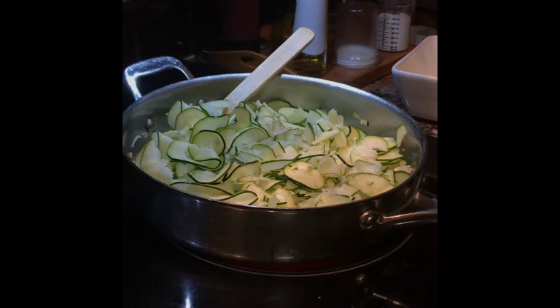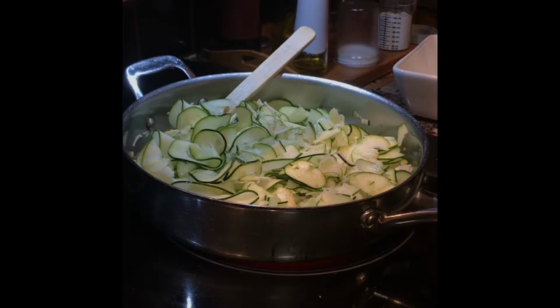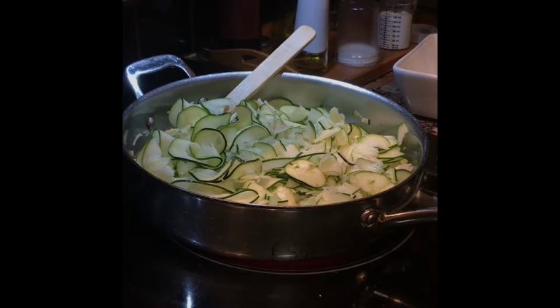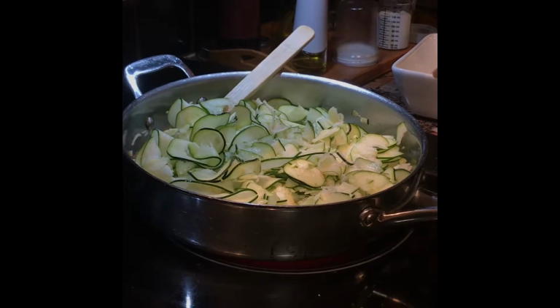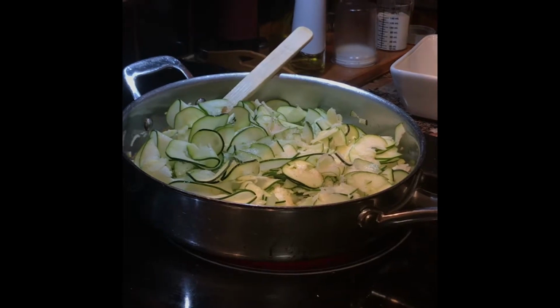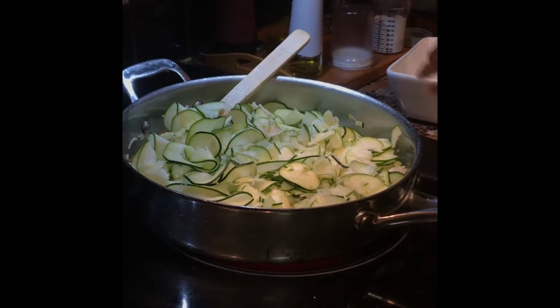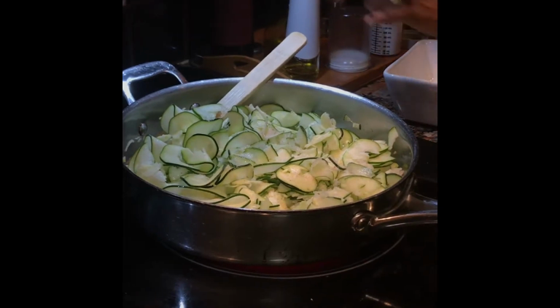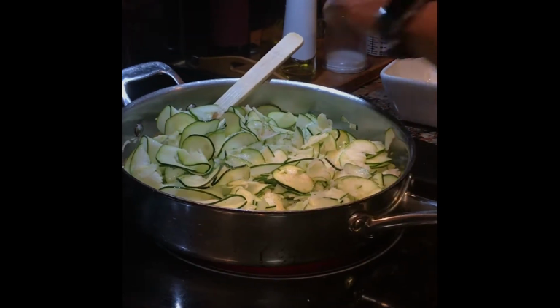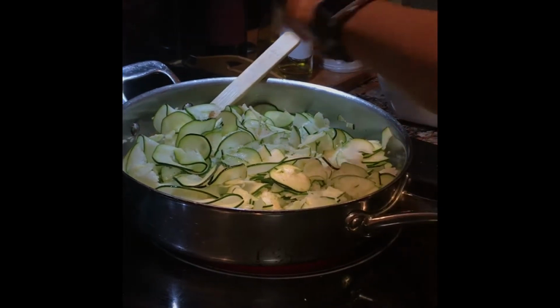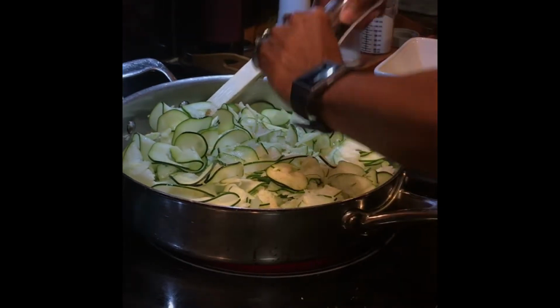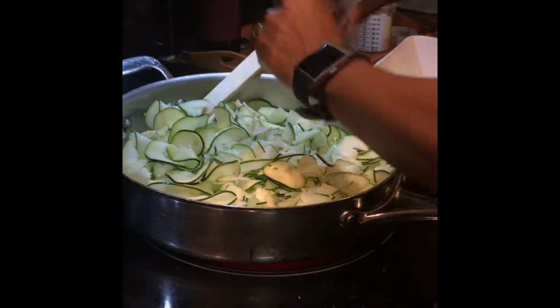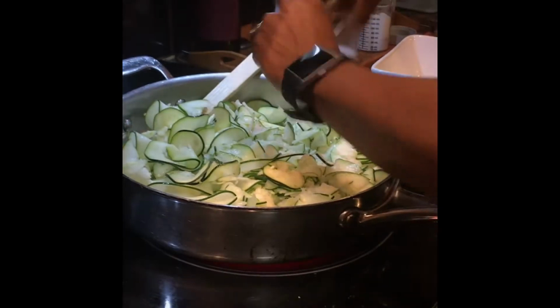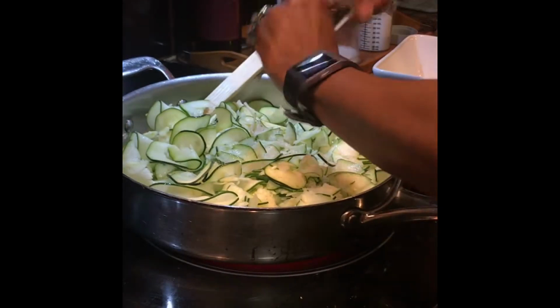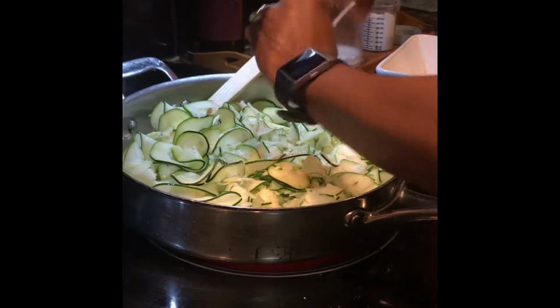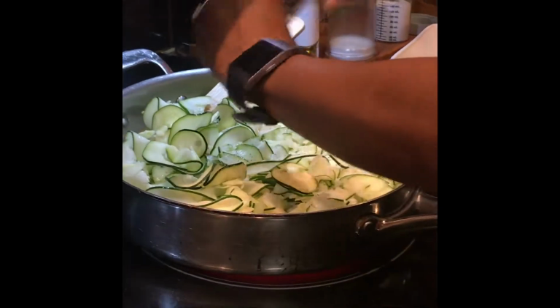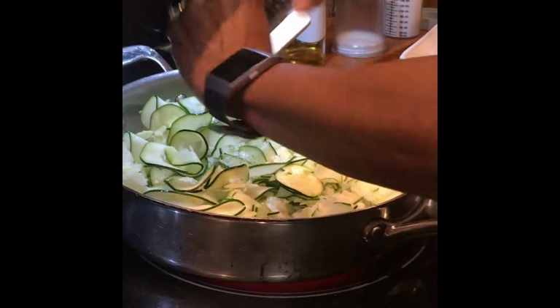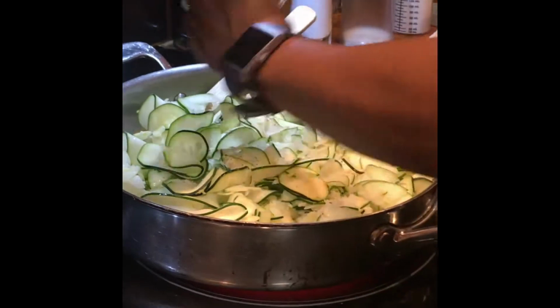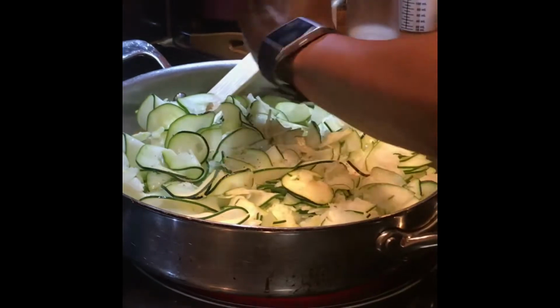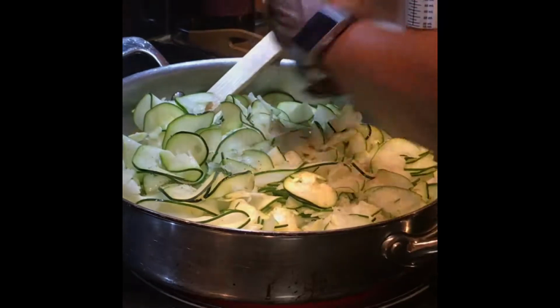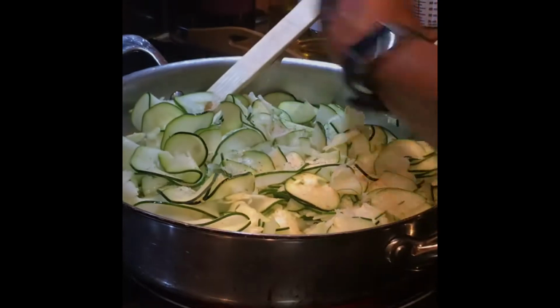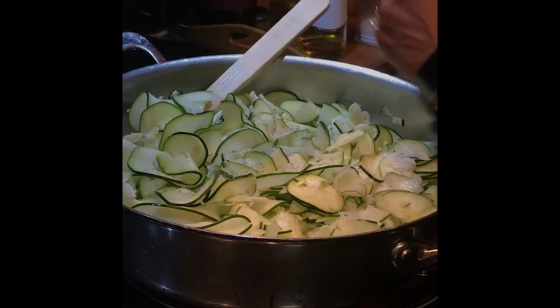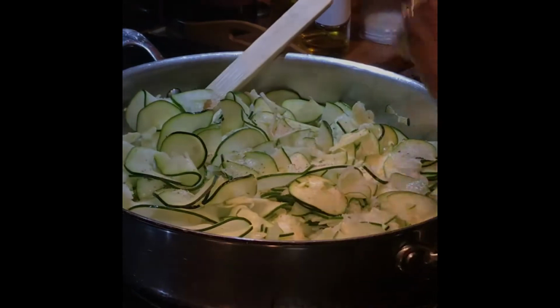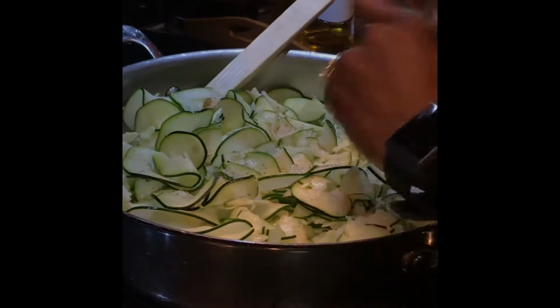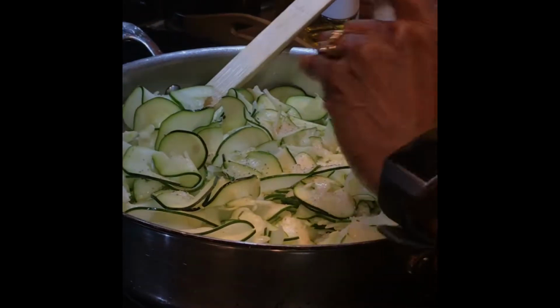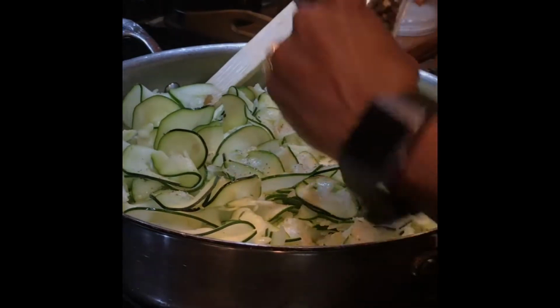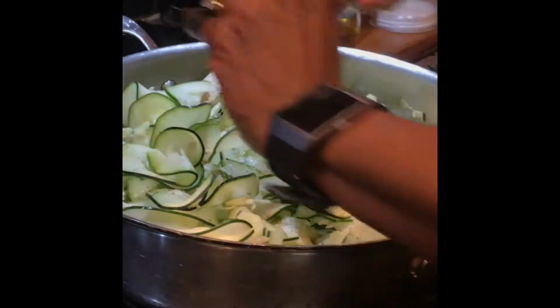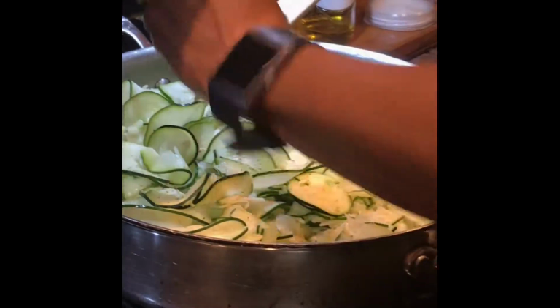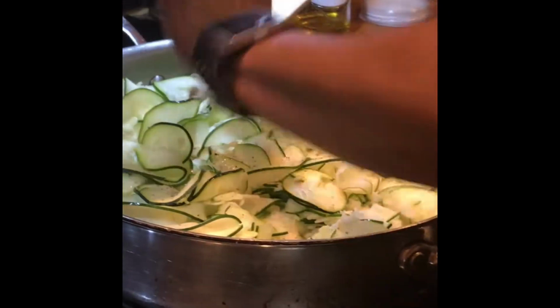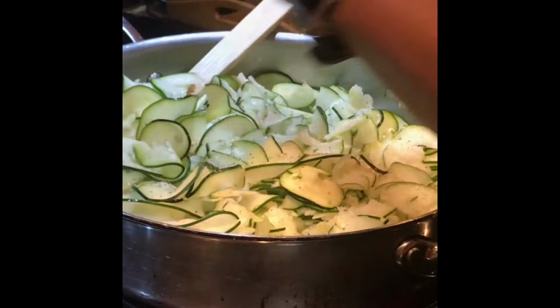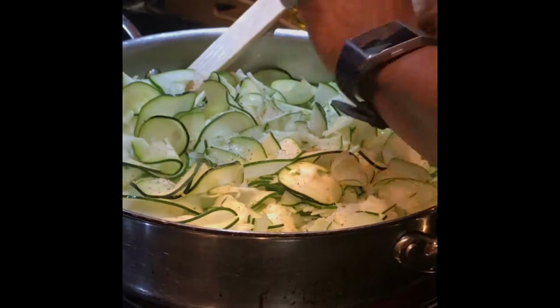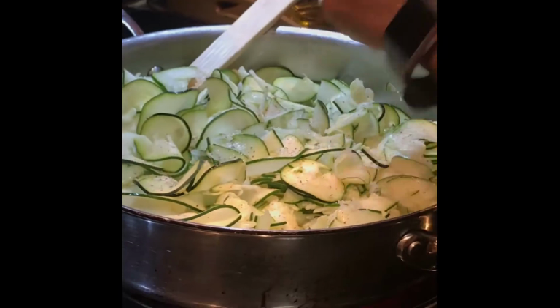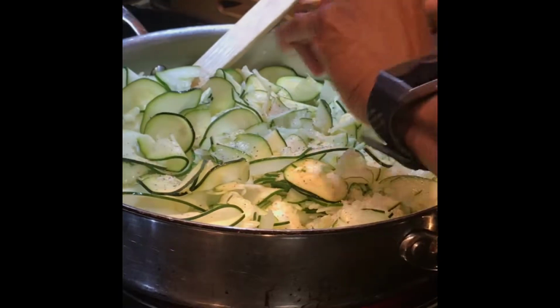That's what we're going to cook down. We're going to add some hot pepper.